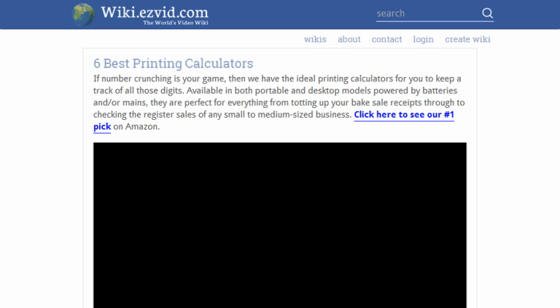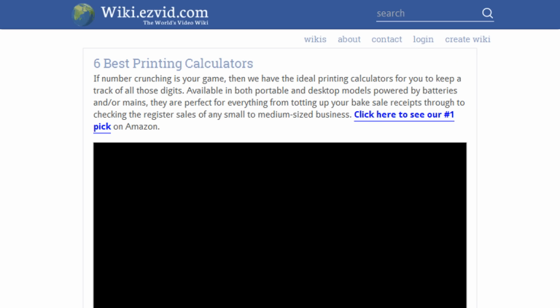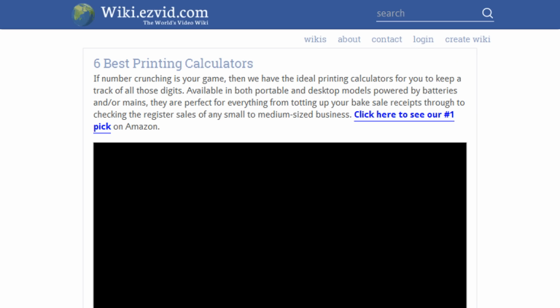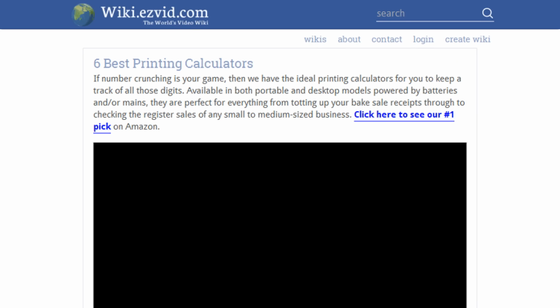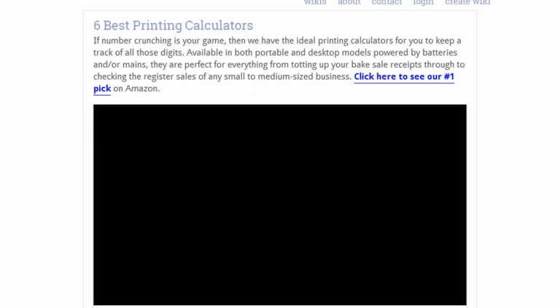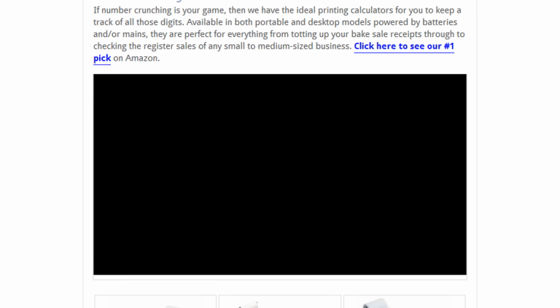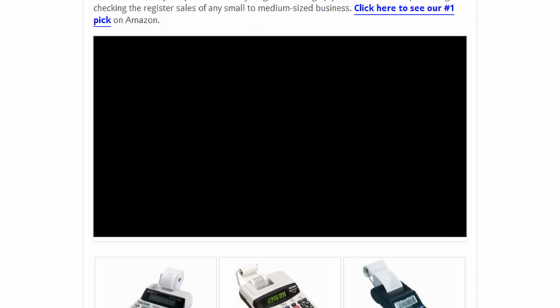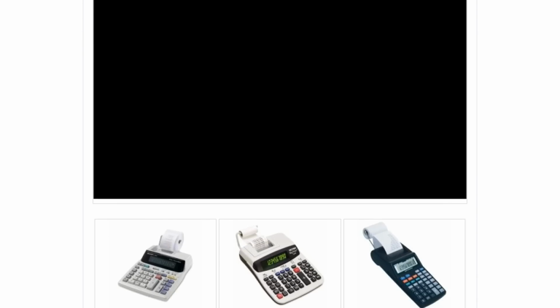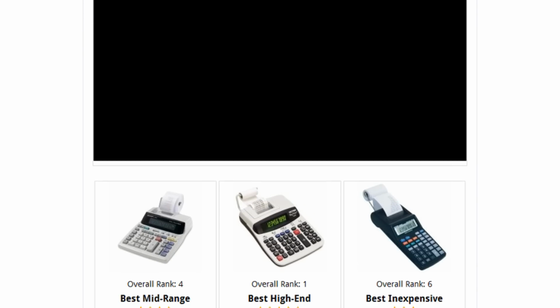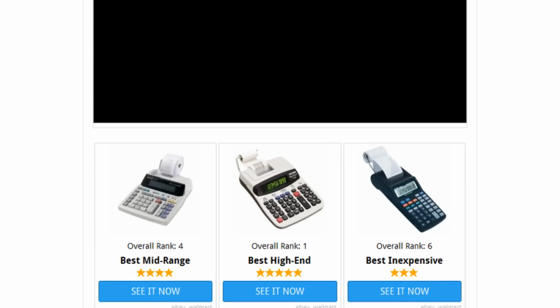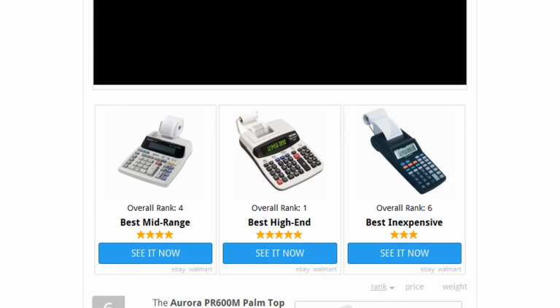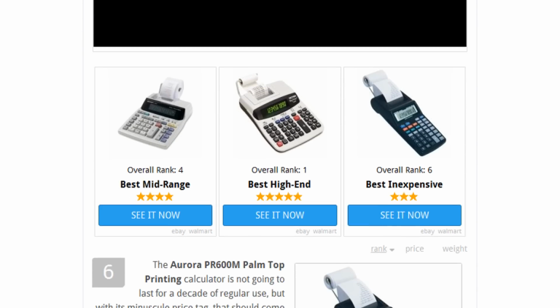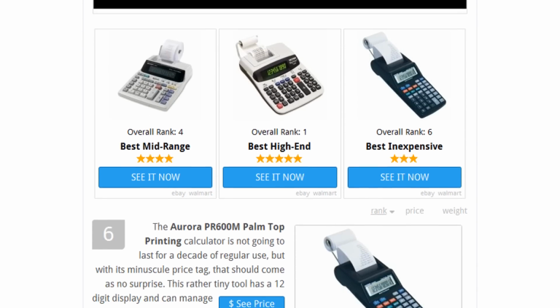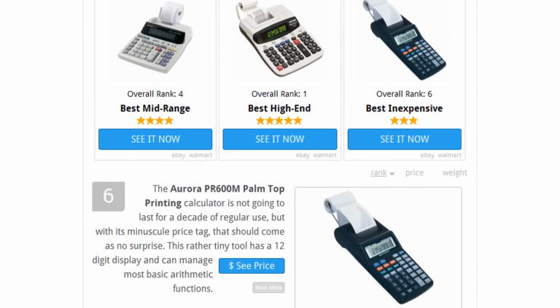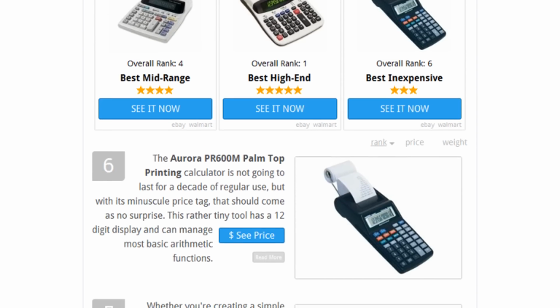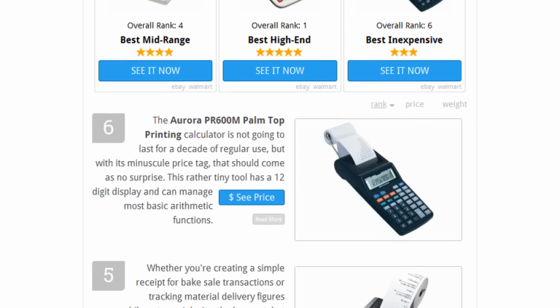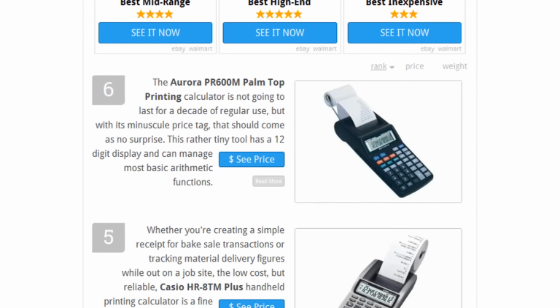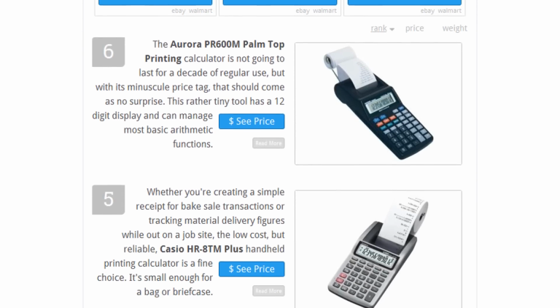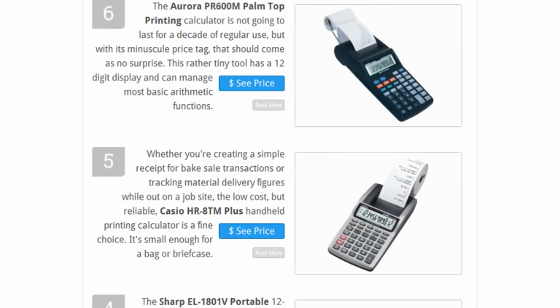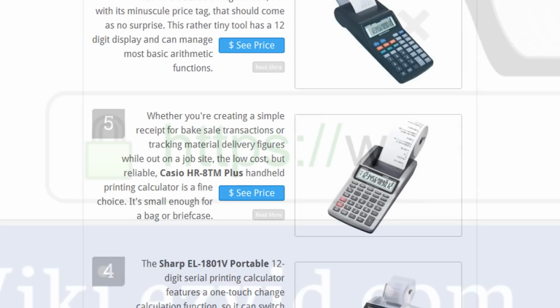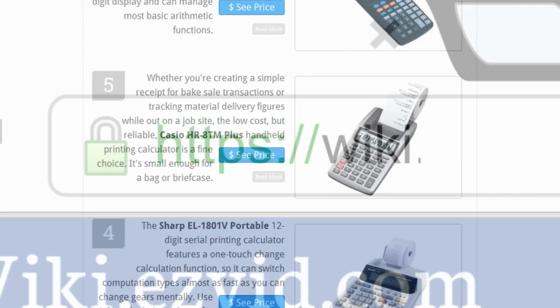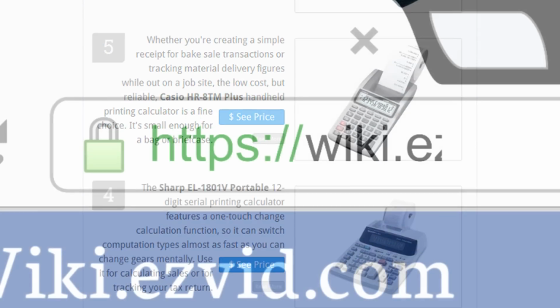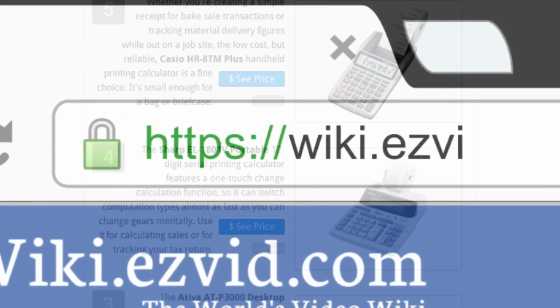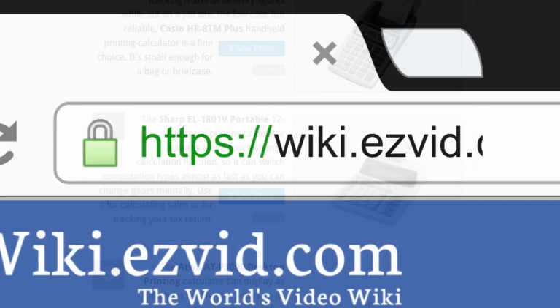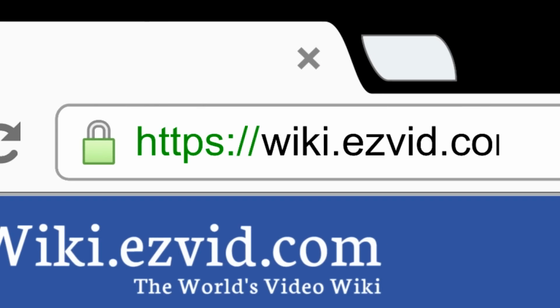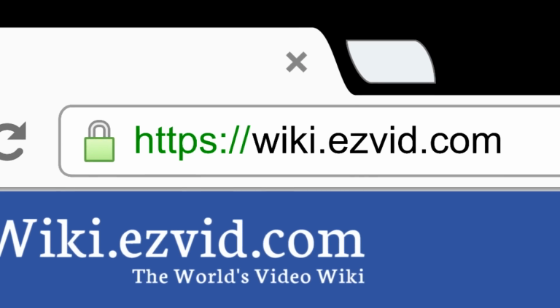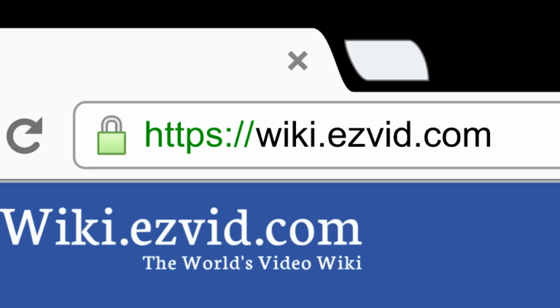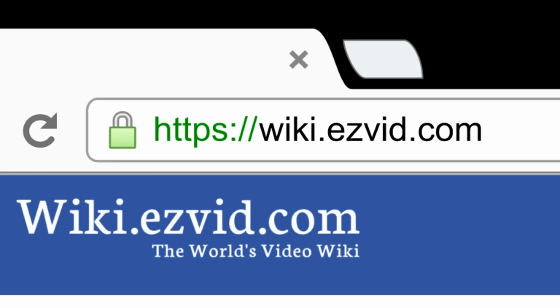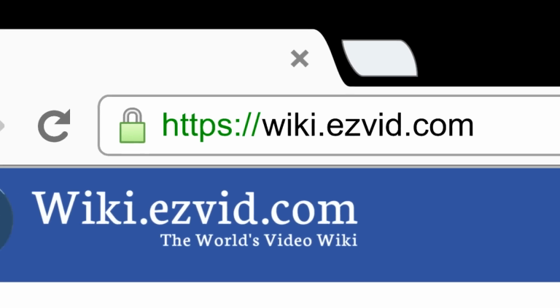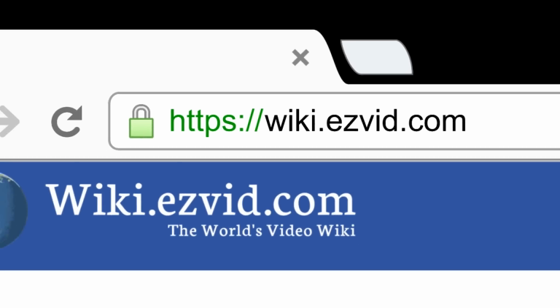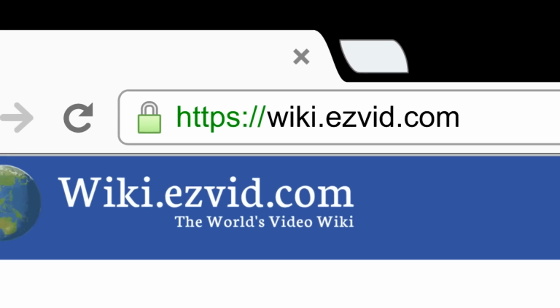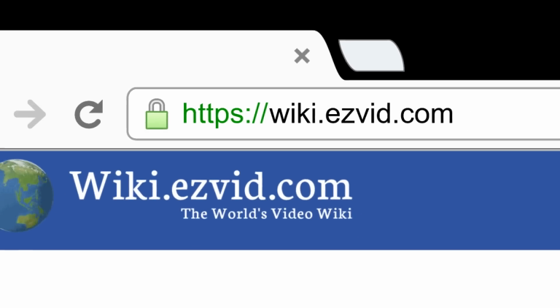To see all this stuff, go to wiki.easyvid.com and search for printing calculators, or click beneath this video.